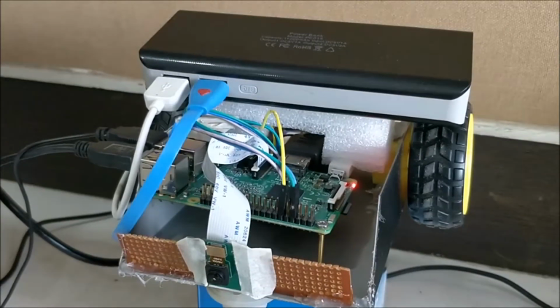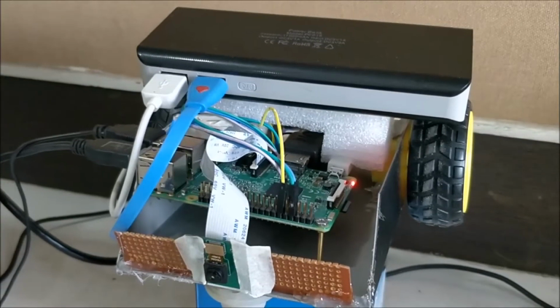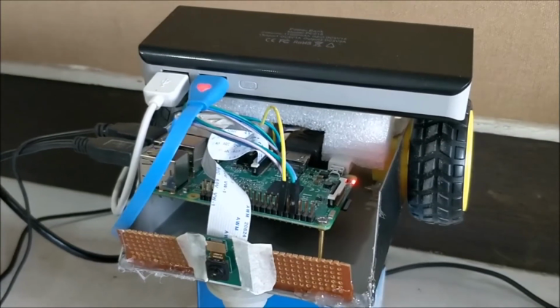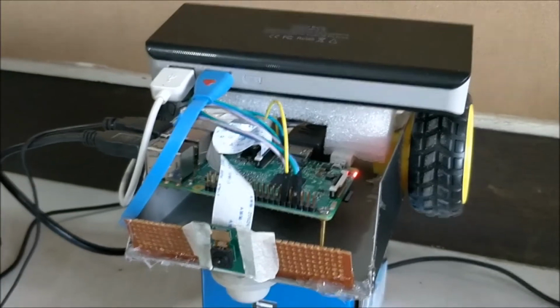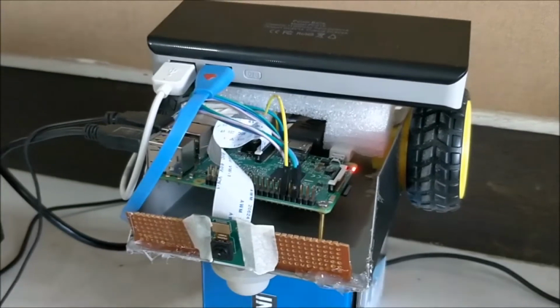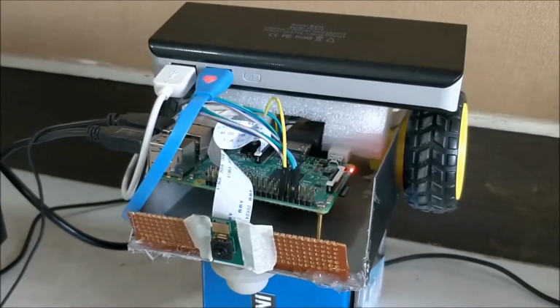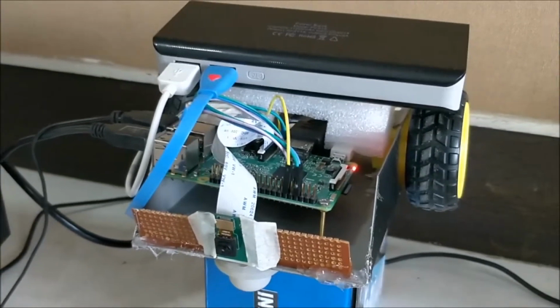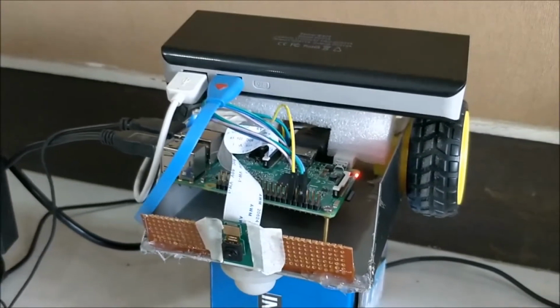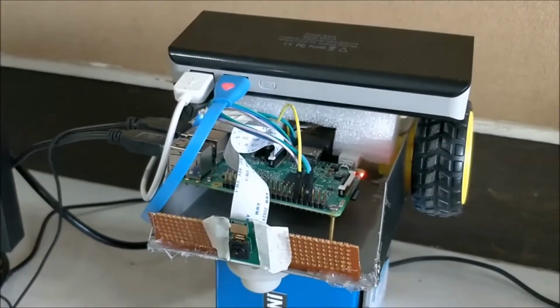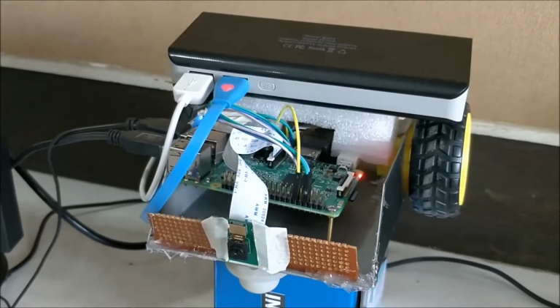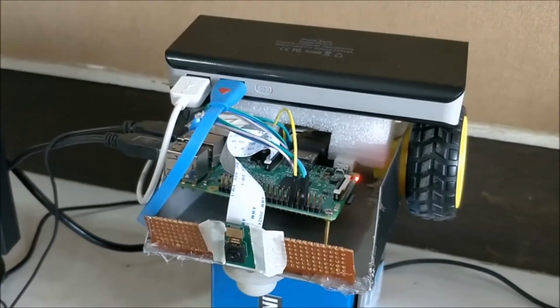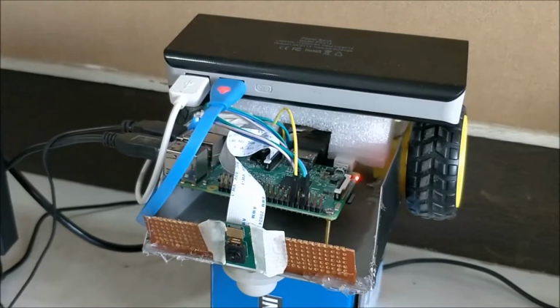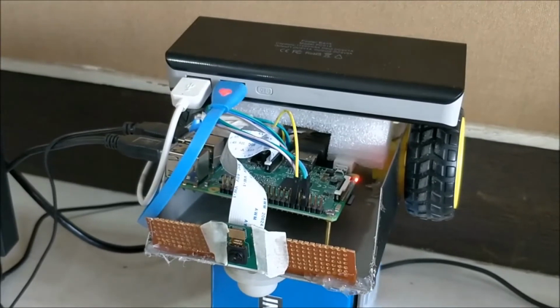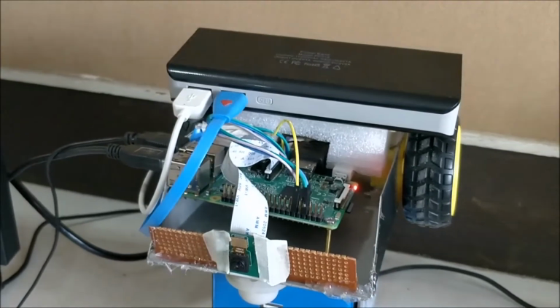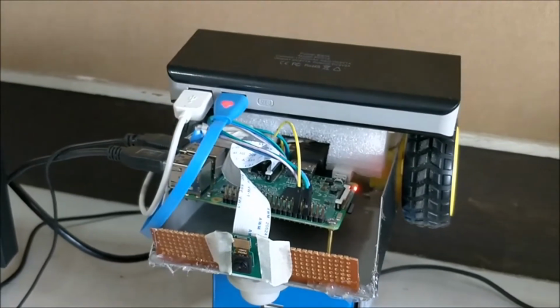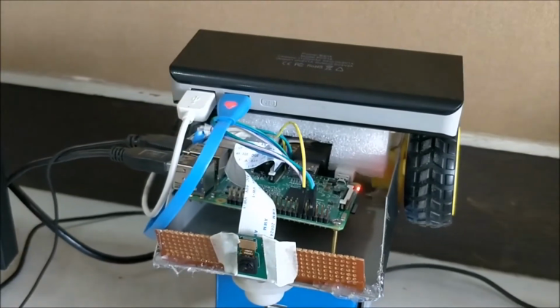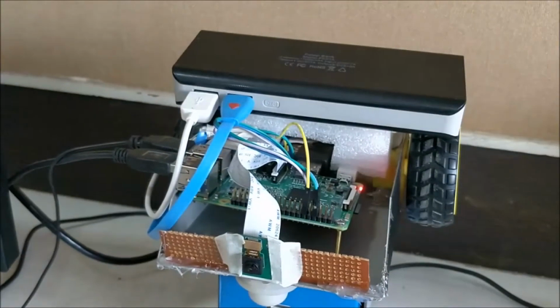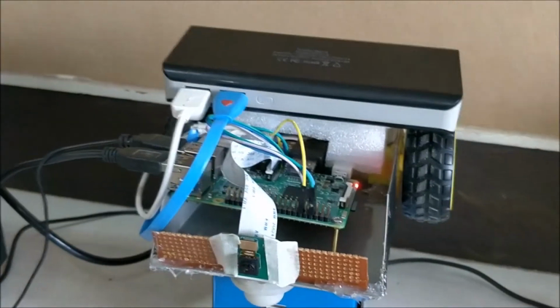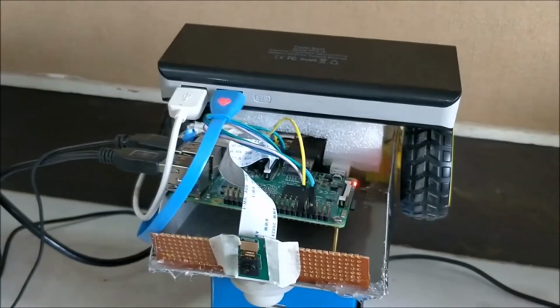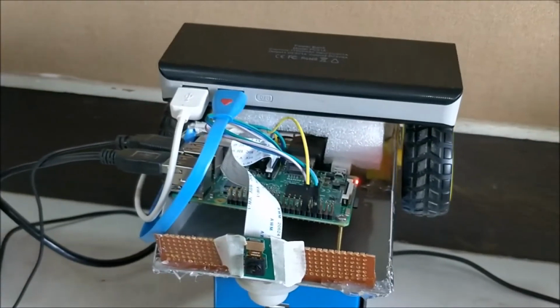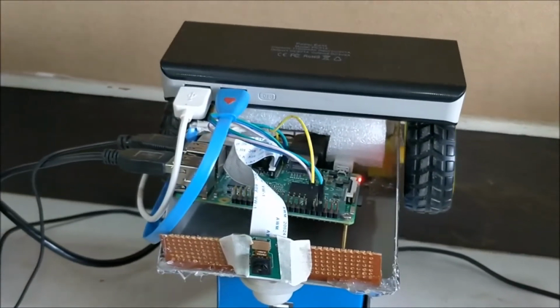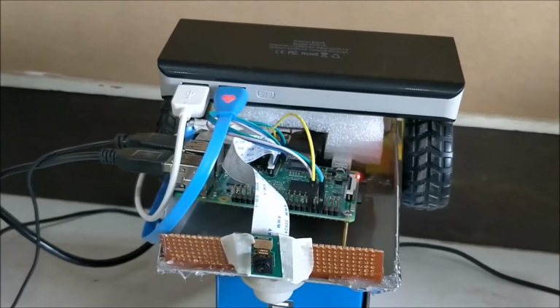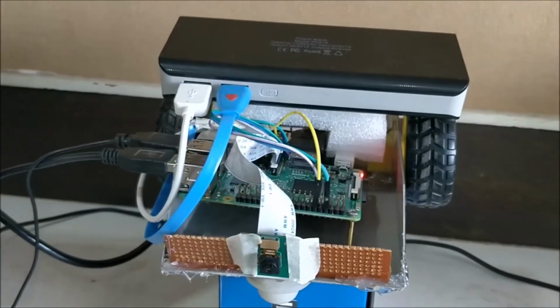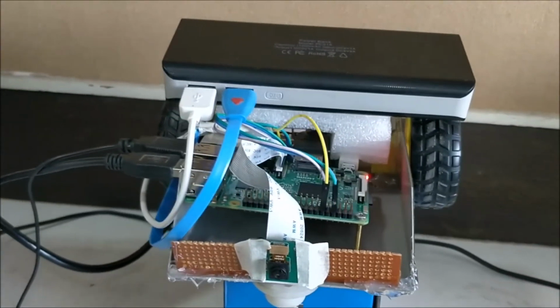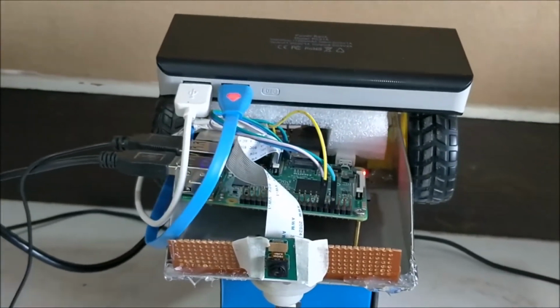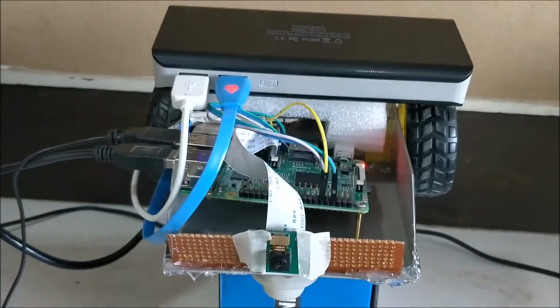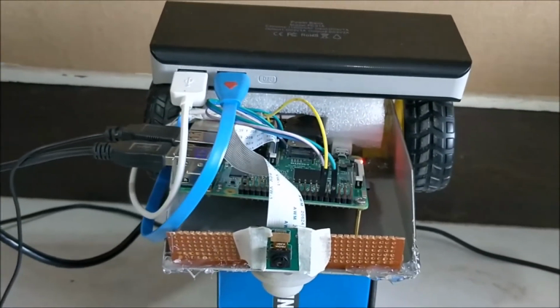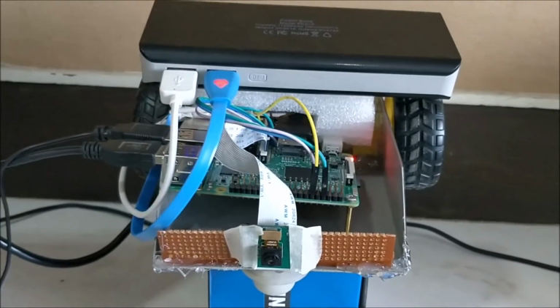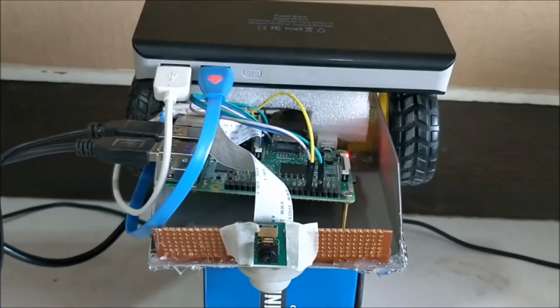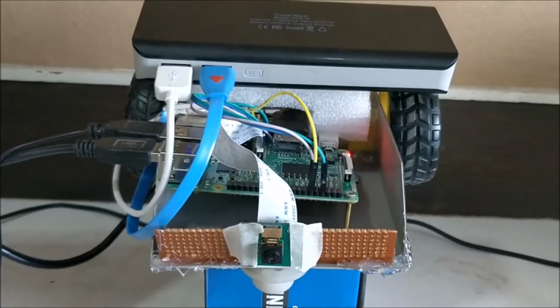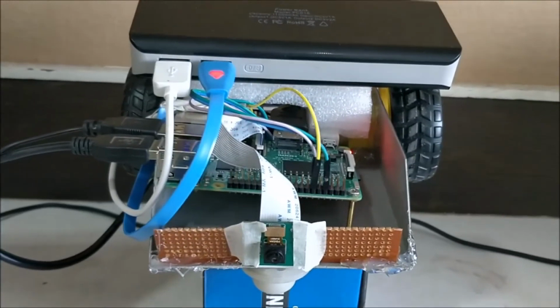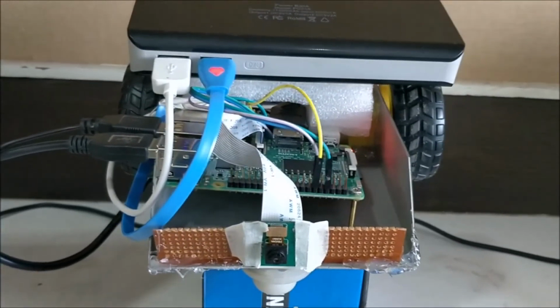Hello guys, welcome to another video of Circuit Digest. In this video I'll demonstrate the working of the Raspberry Pi based ball tracking robot.